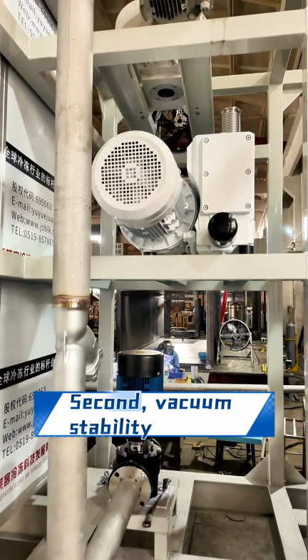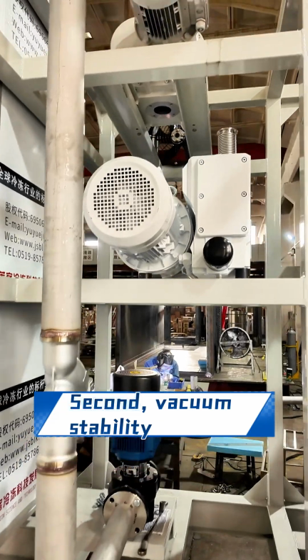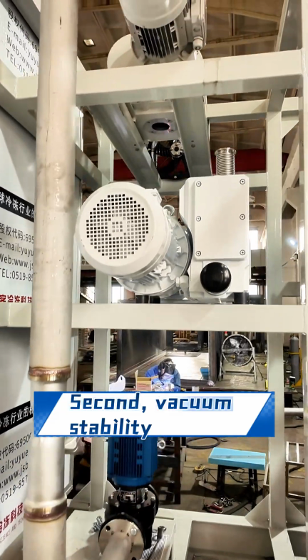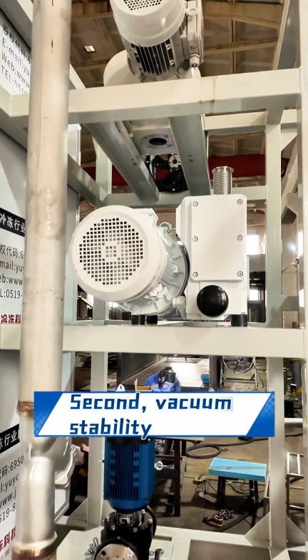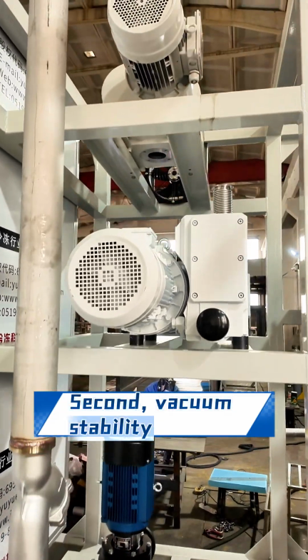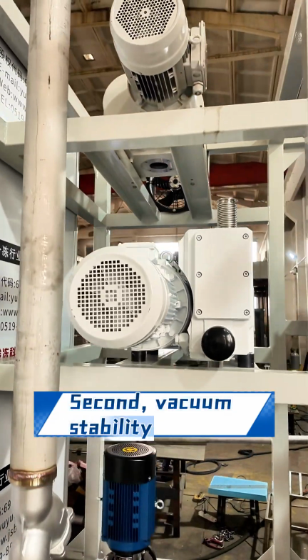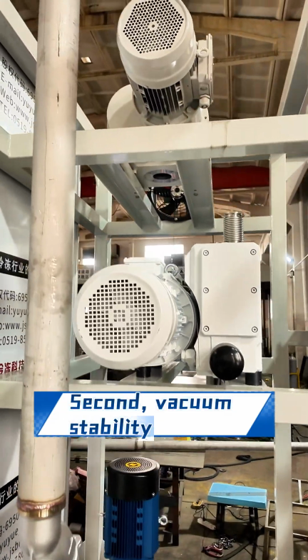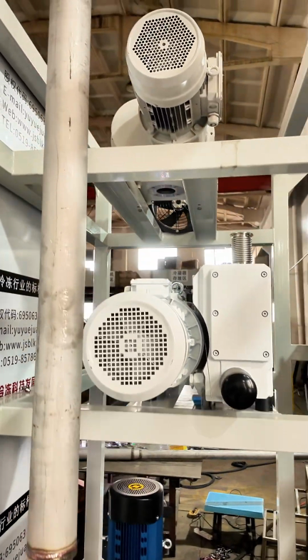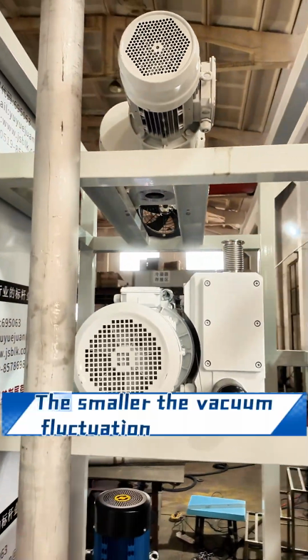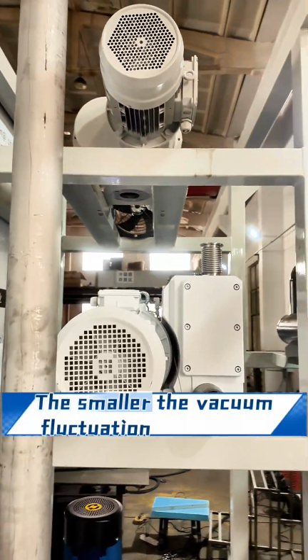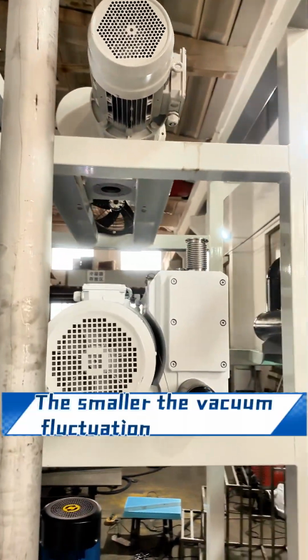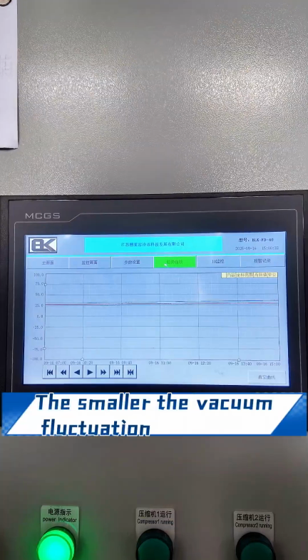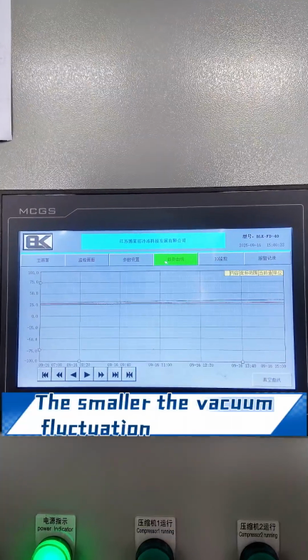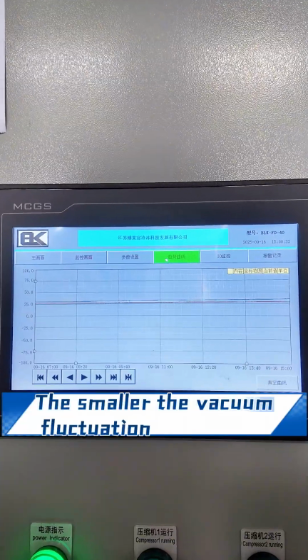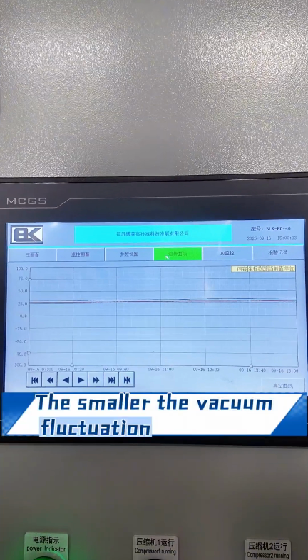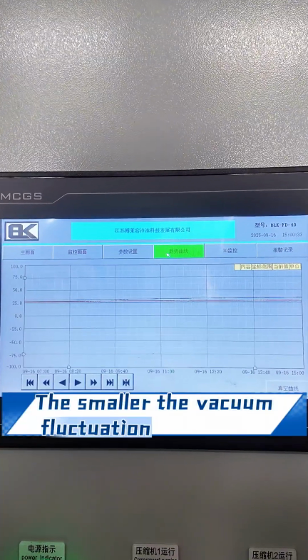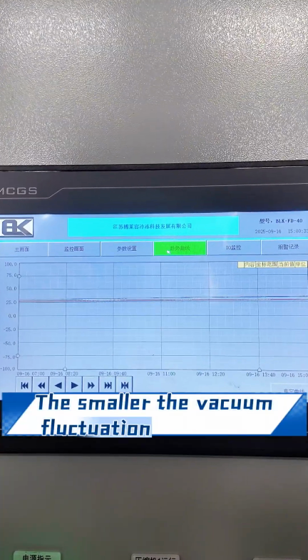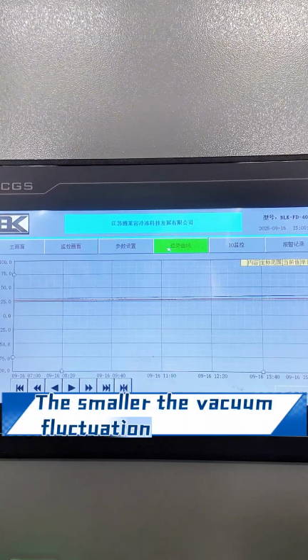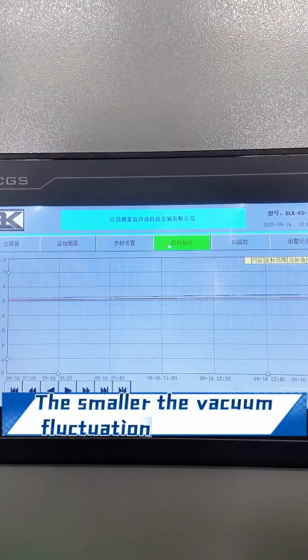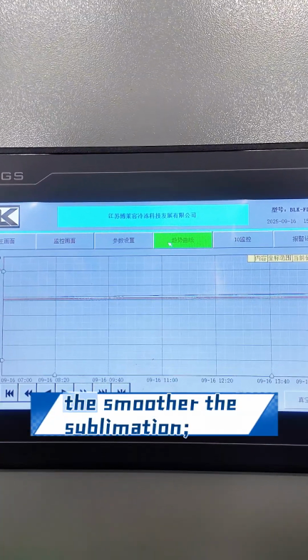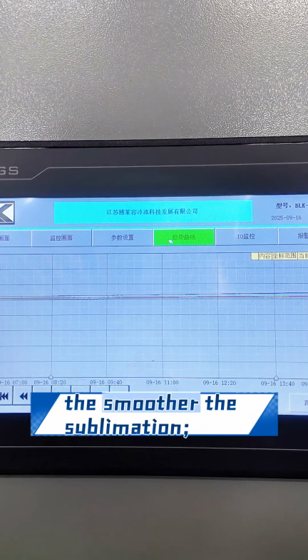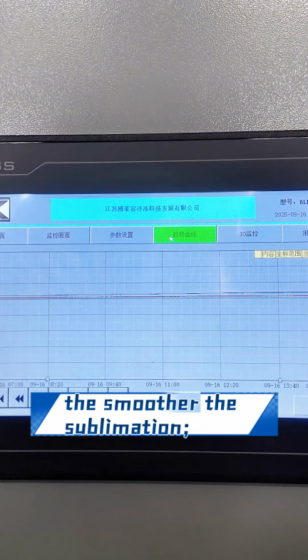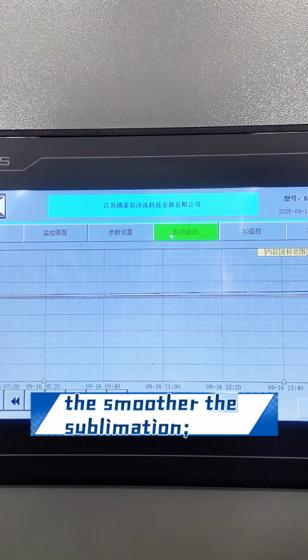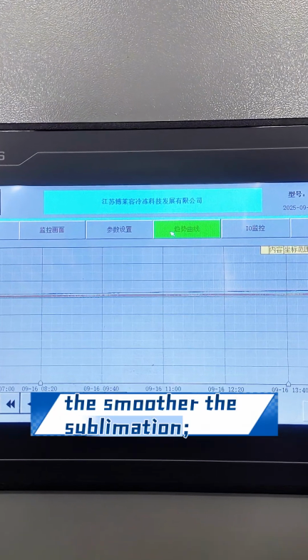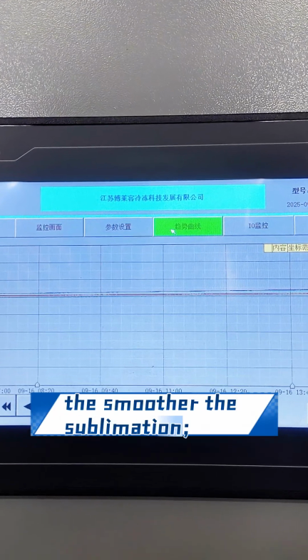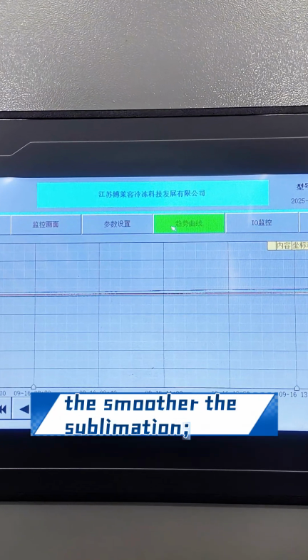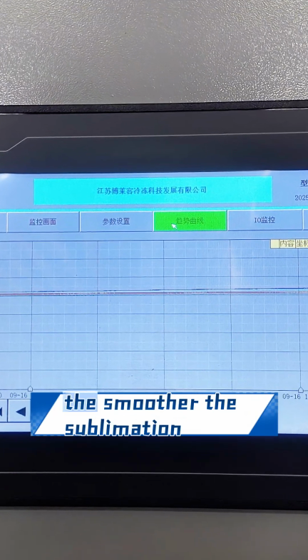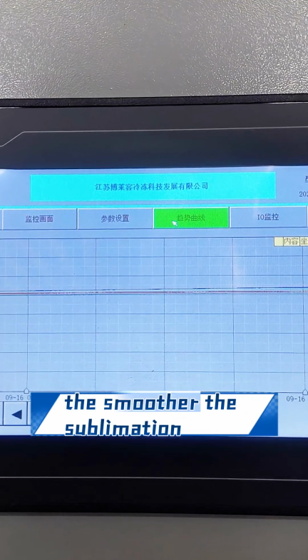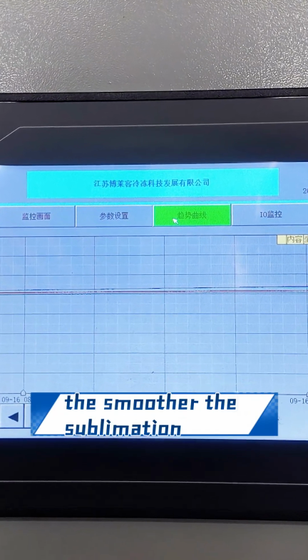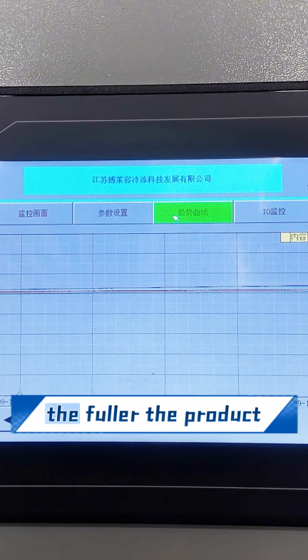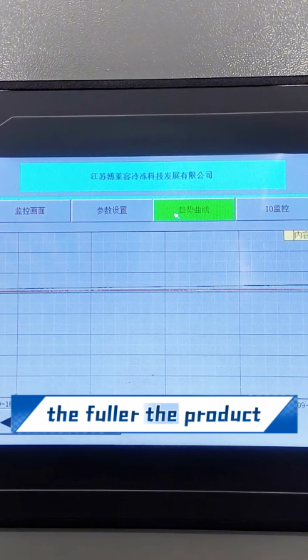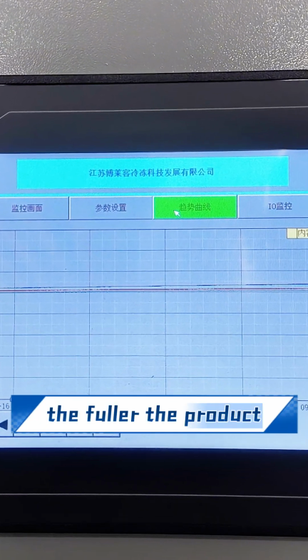Second, vacuum stability. The smaller the vacuum fluctuation, the smoother the separation, and the fuller the product.